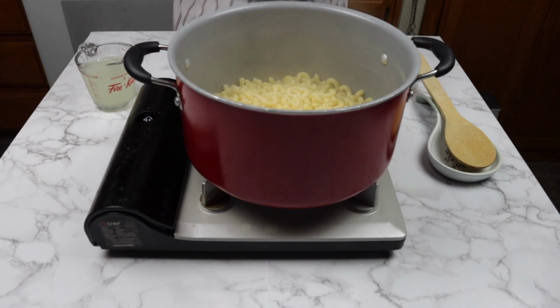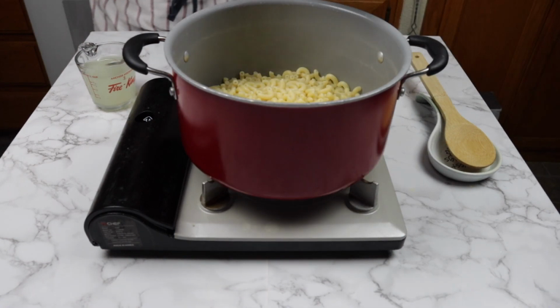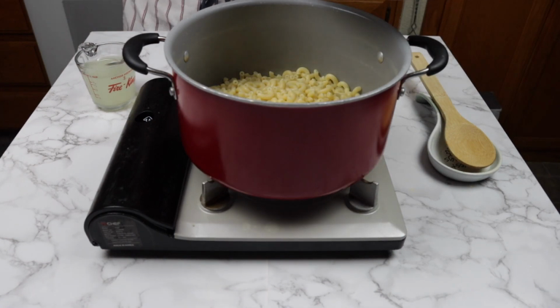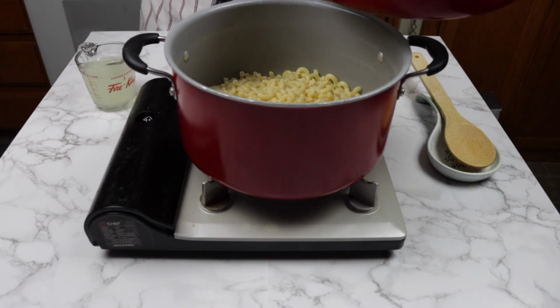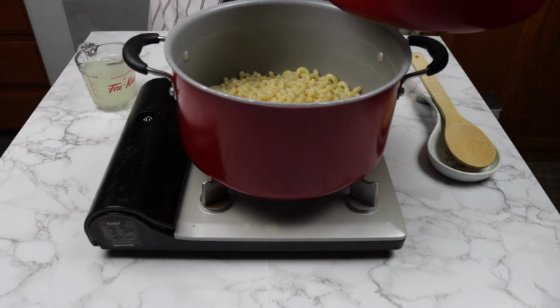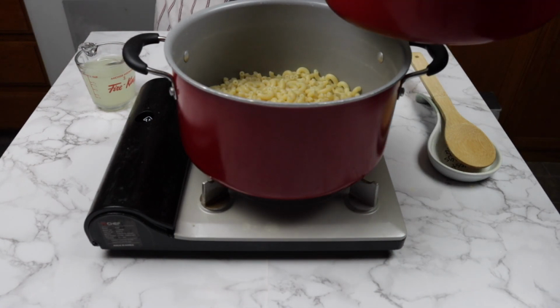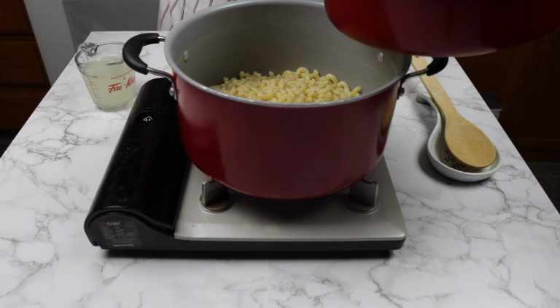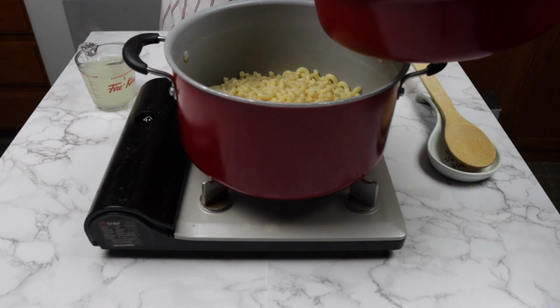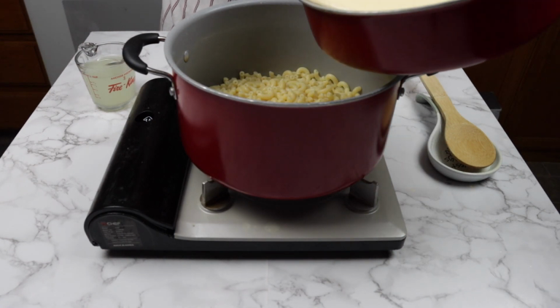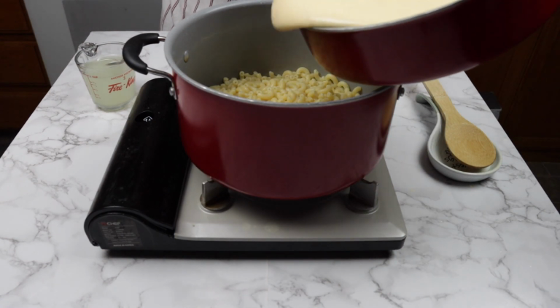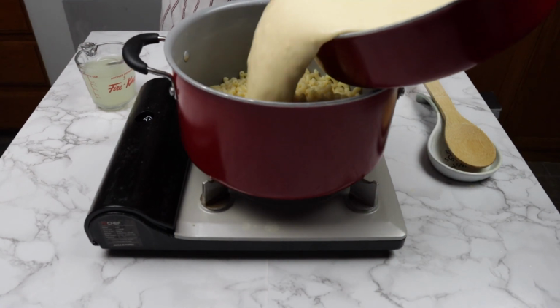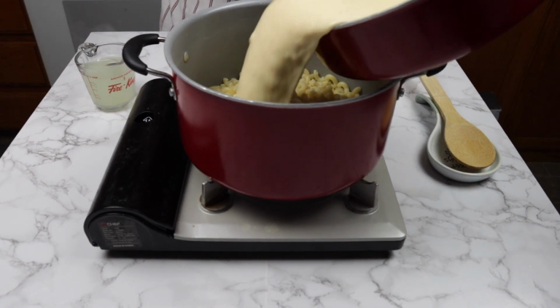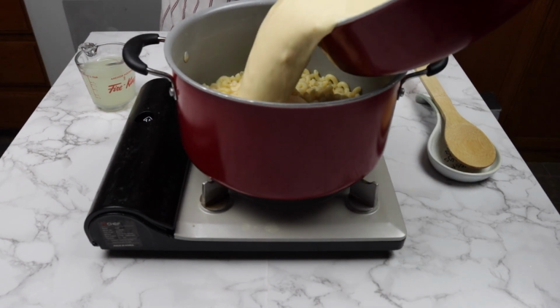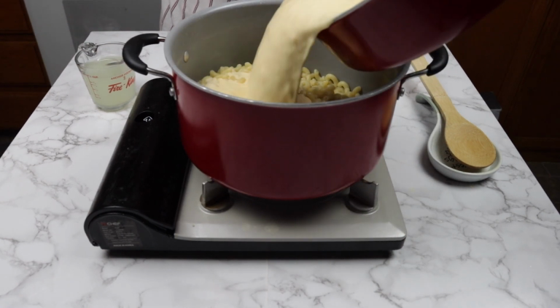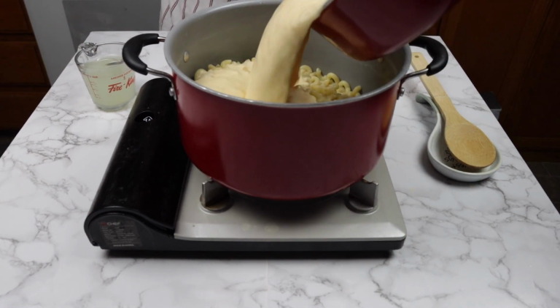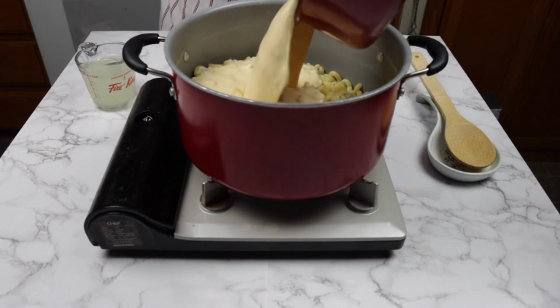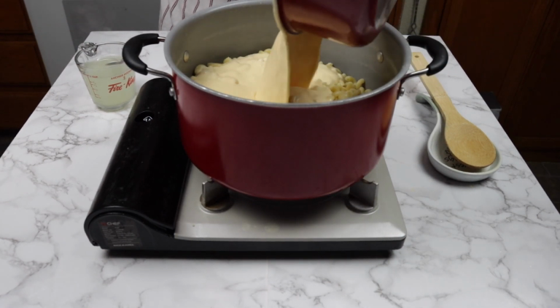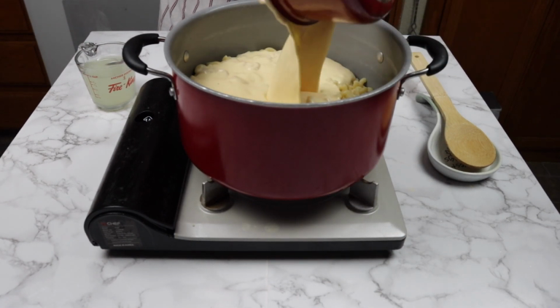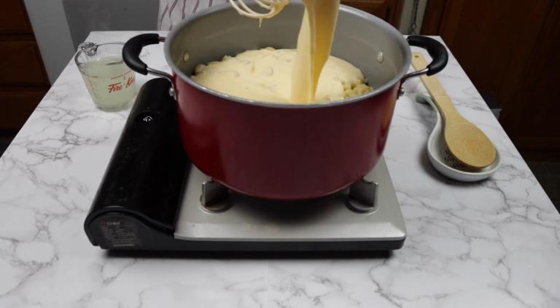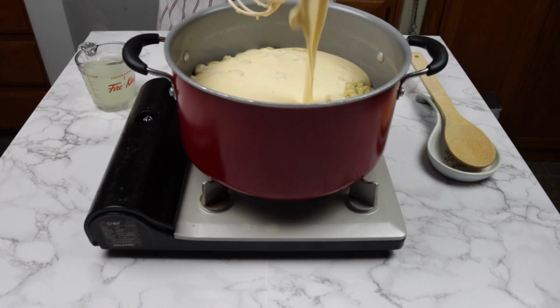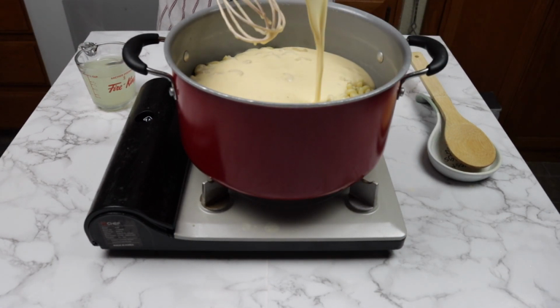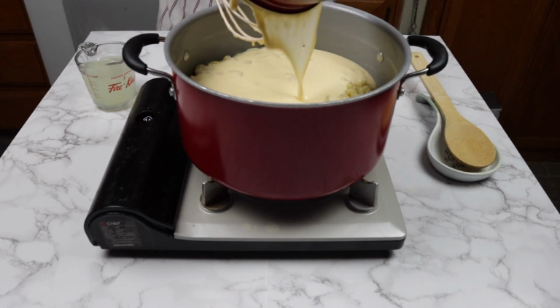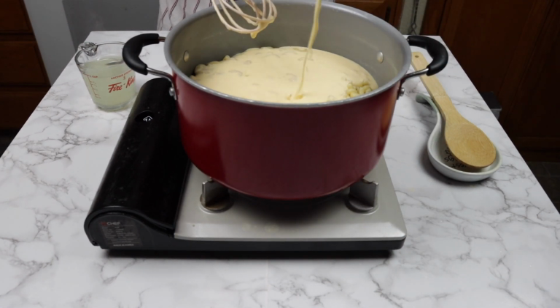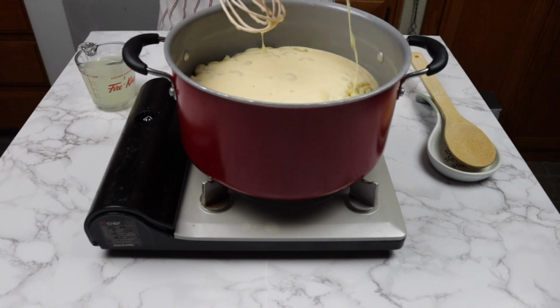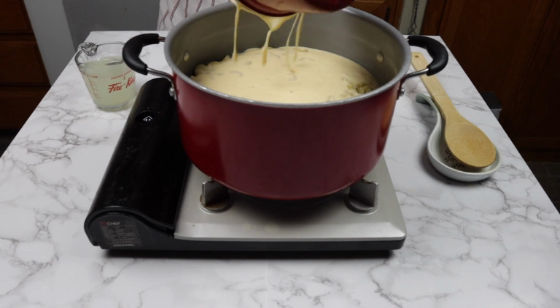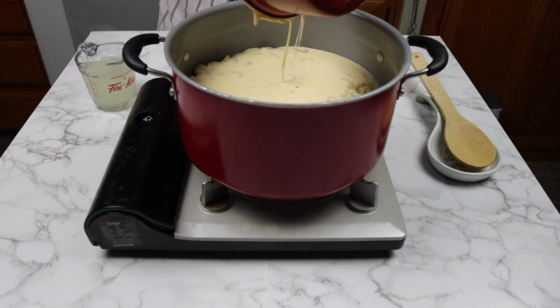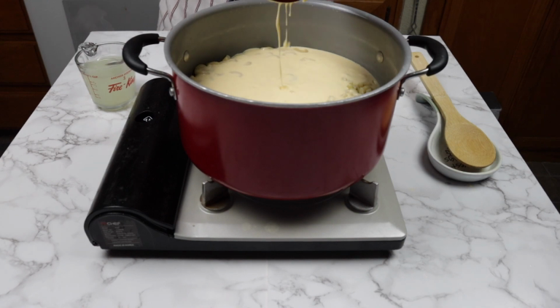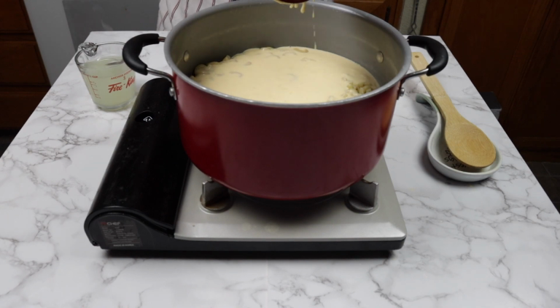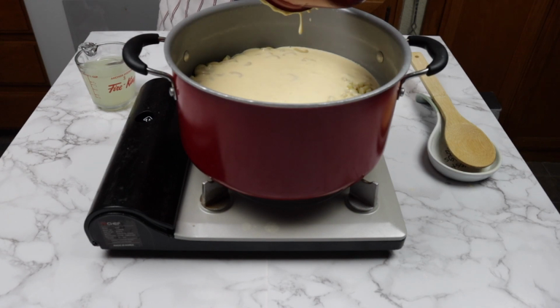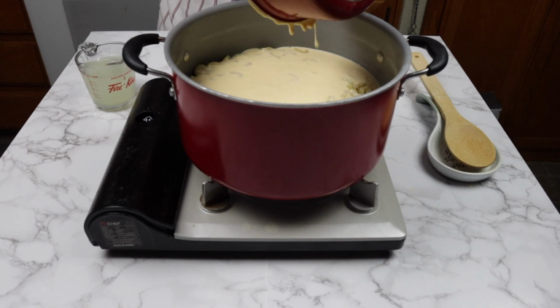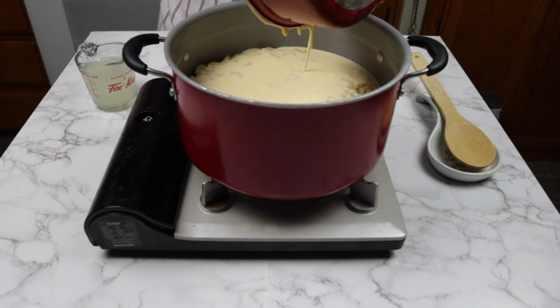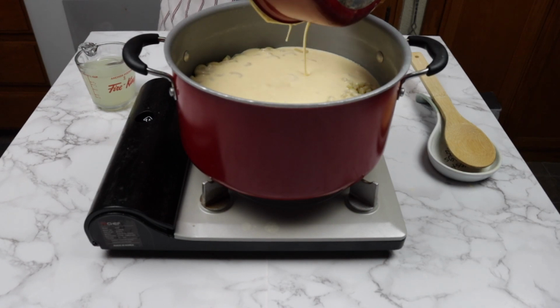Next, add the béchamel sauce you made into the pot with pasta. Mix it all together.